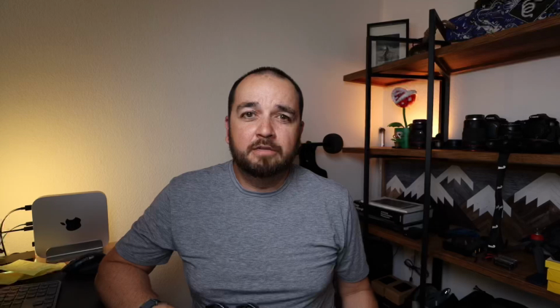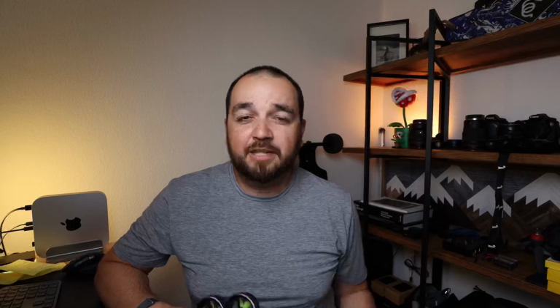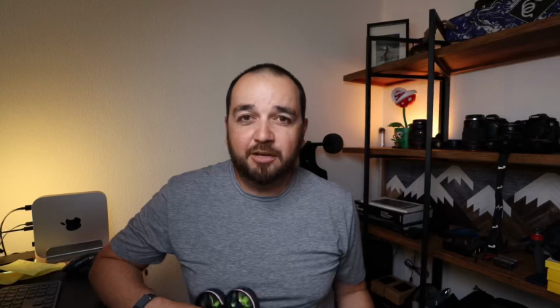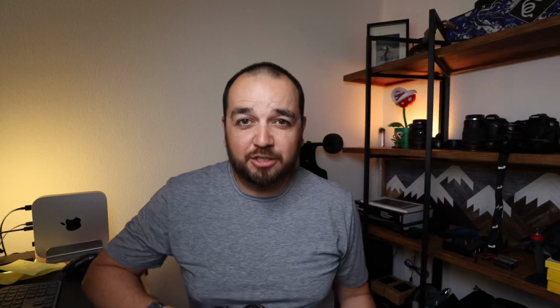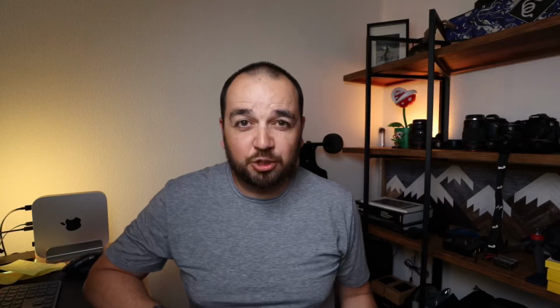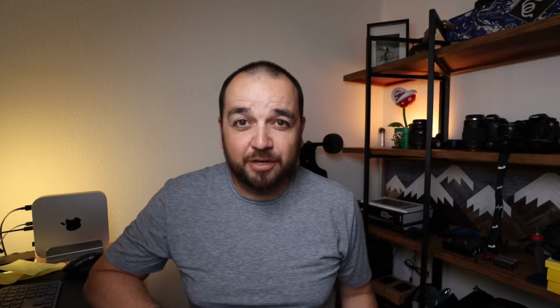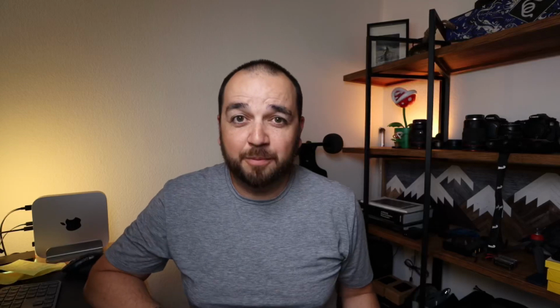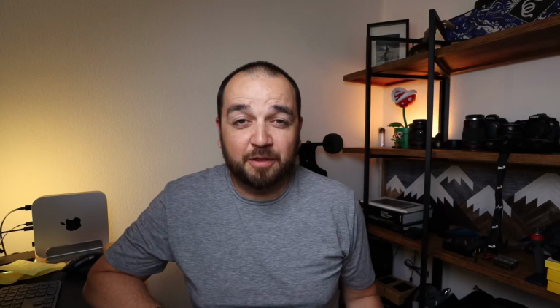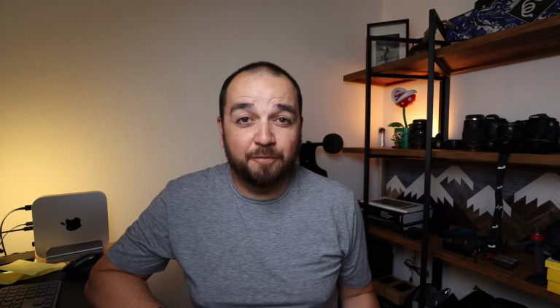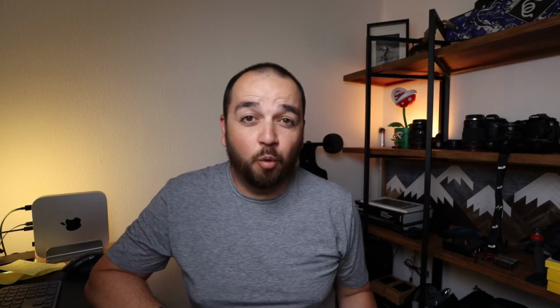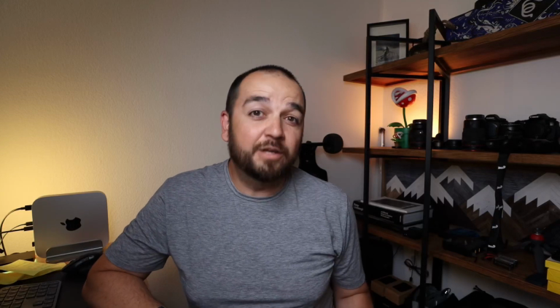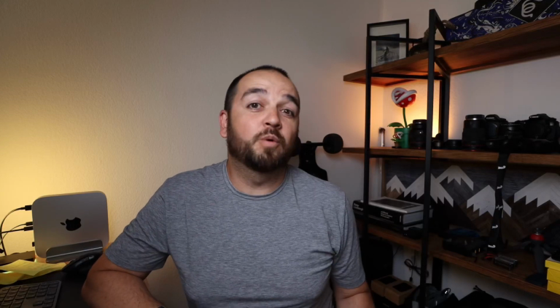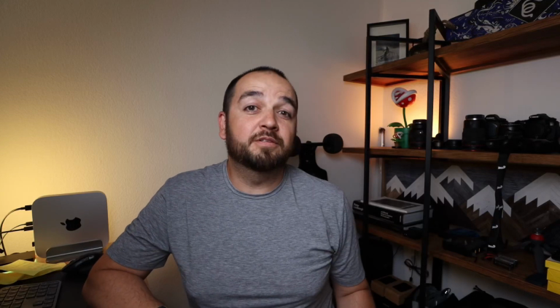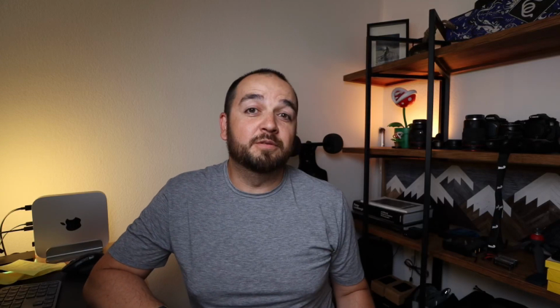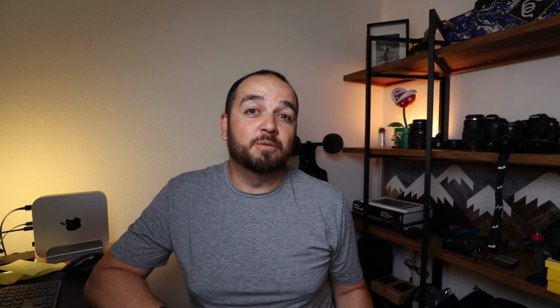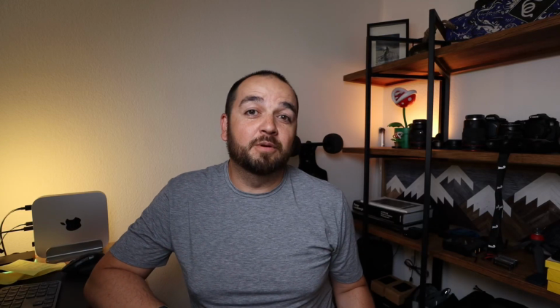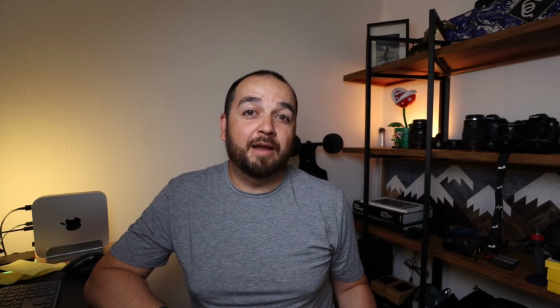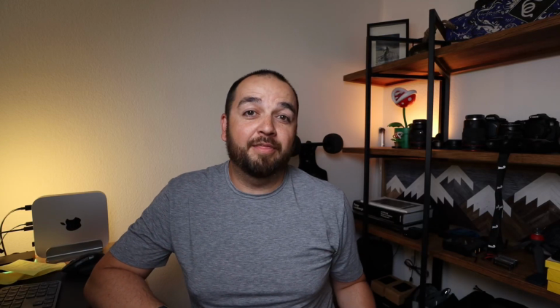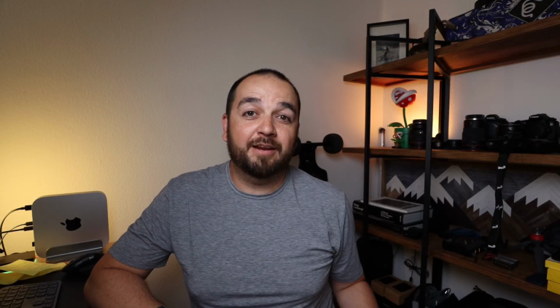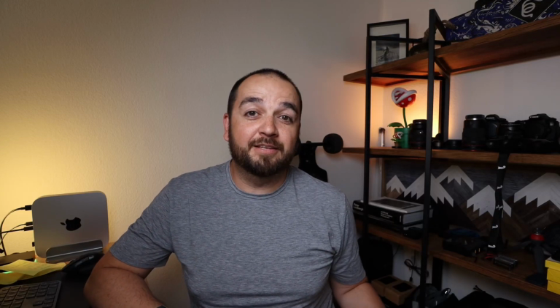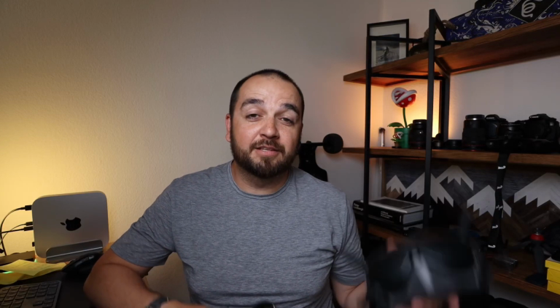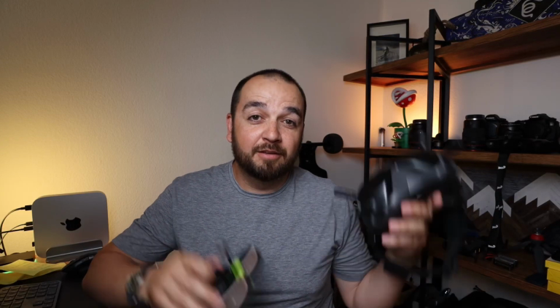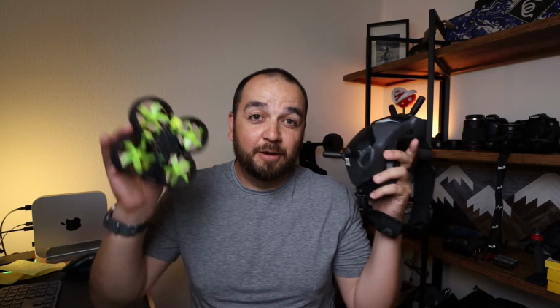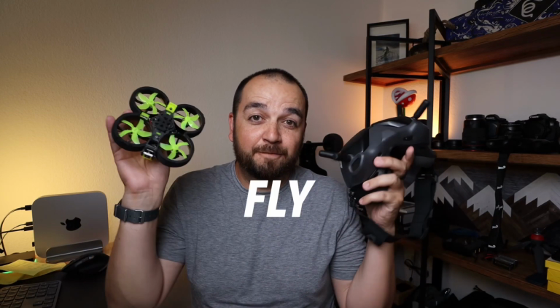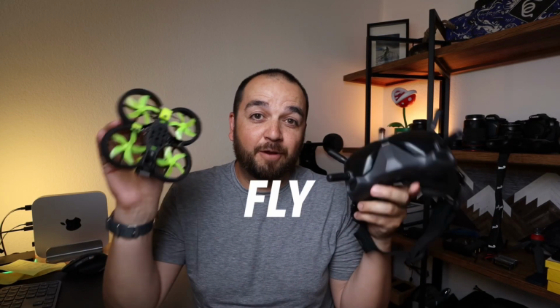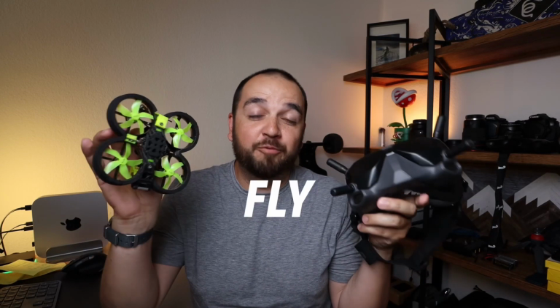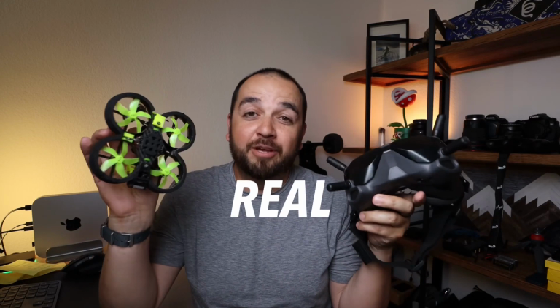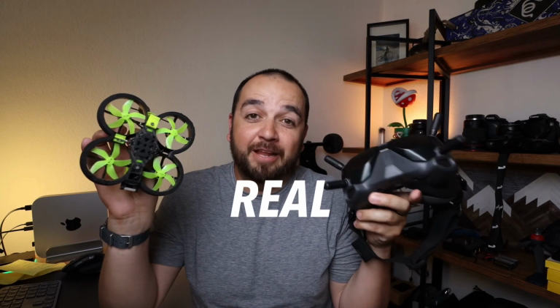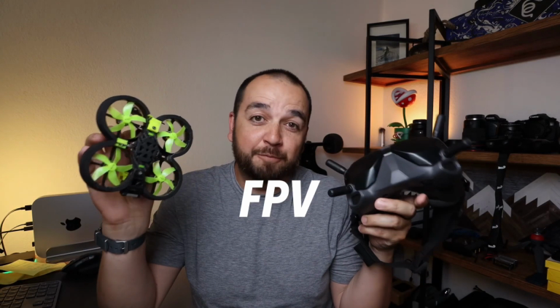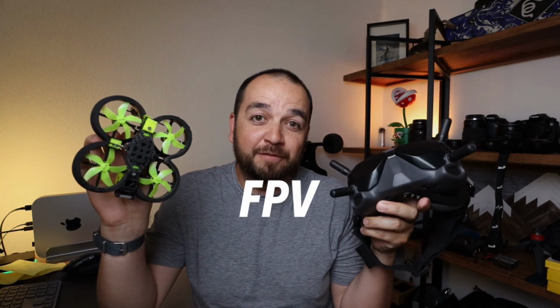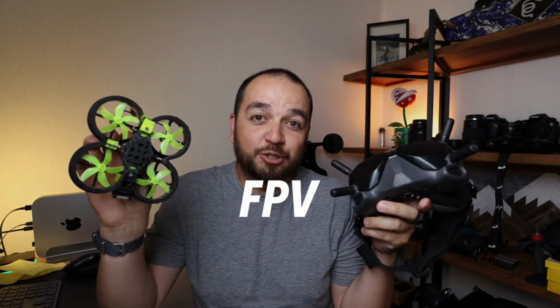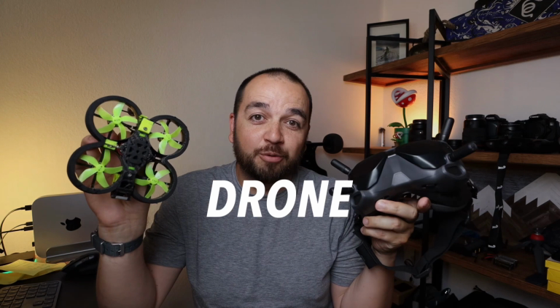Today I get to try something that I've always wanted to do, and that is fly a real FPV drone.